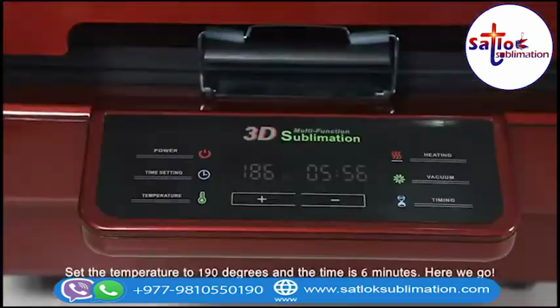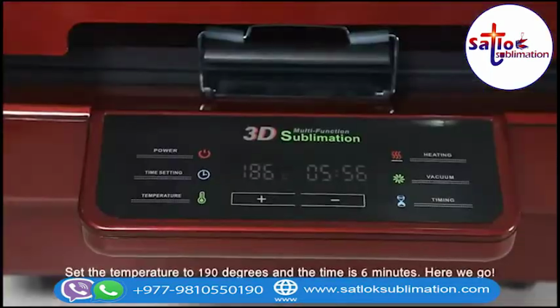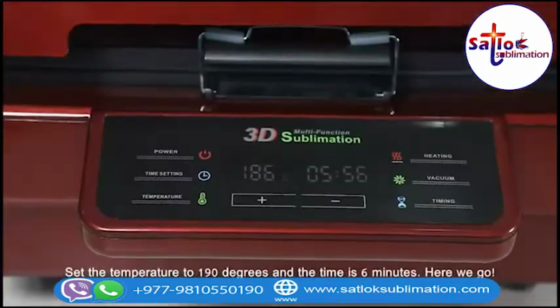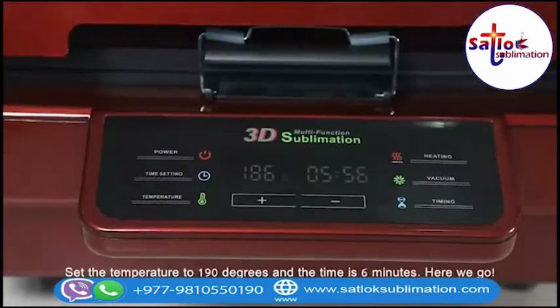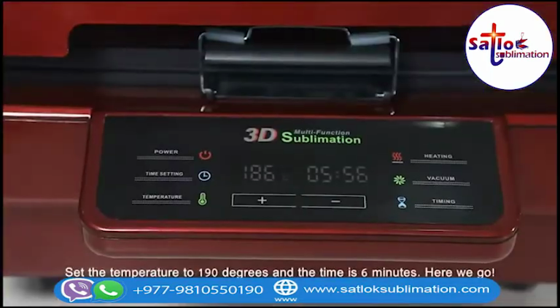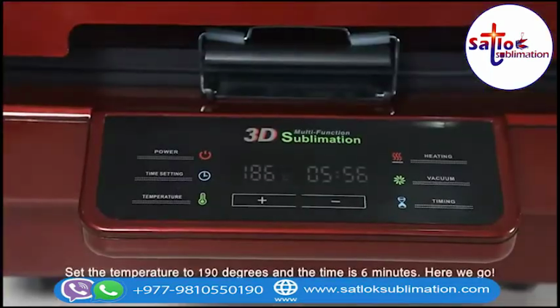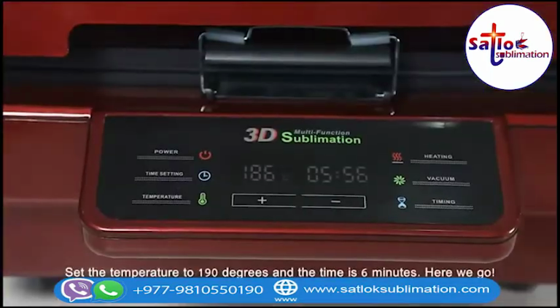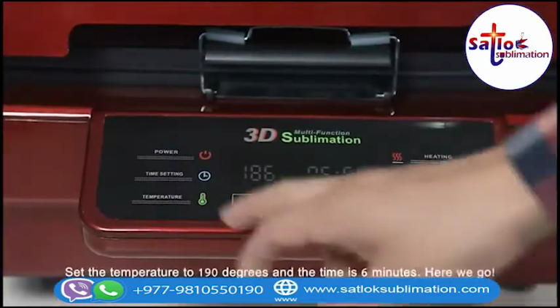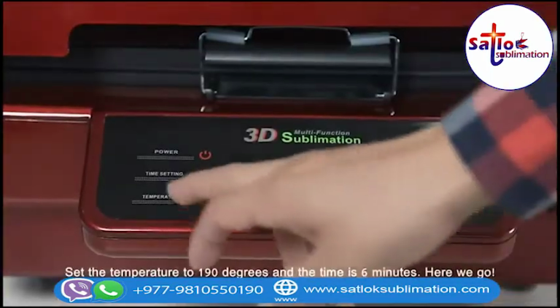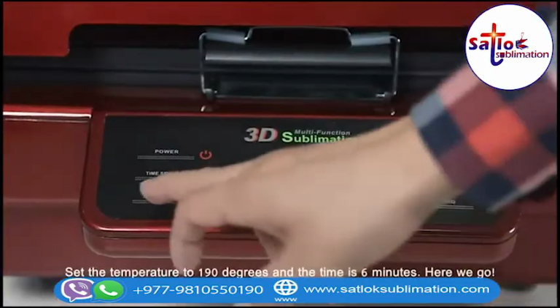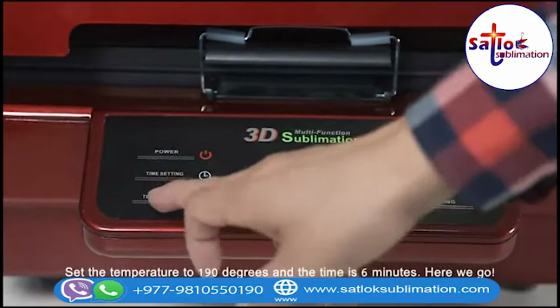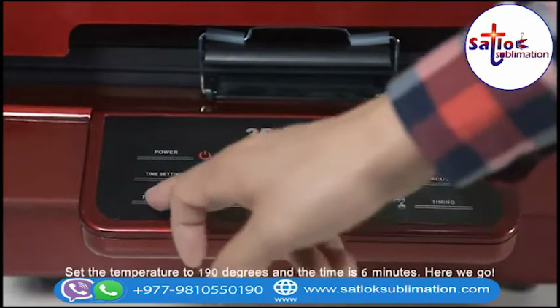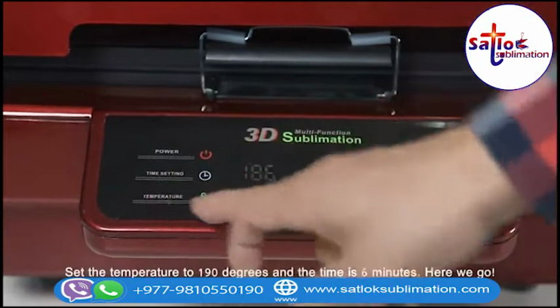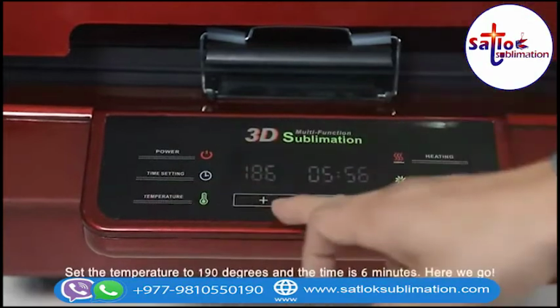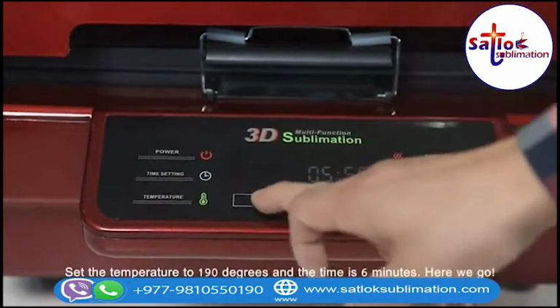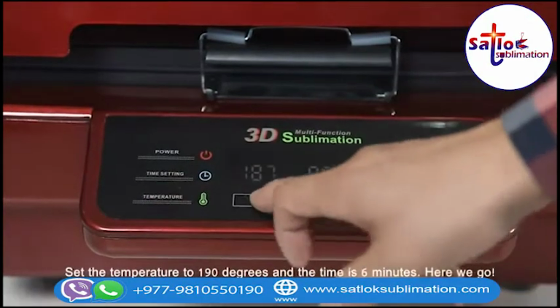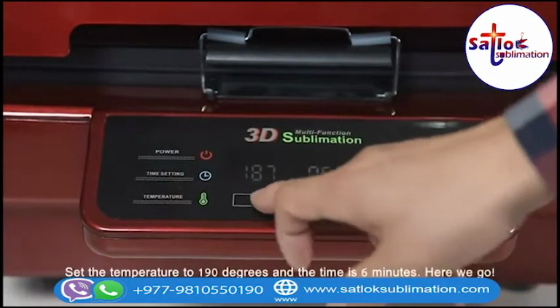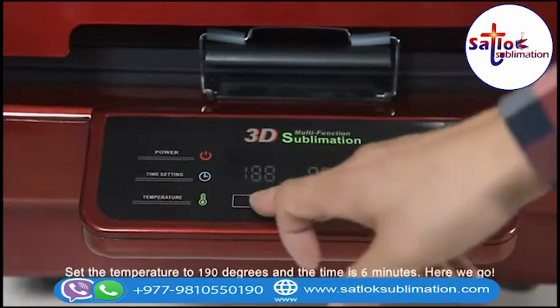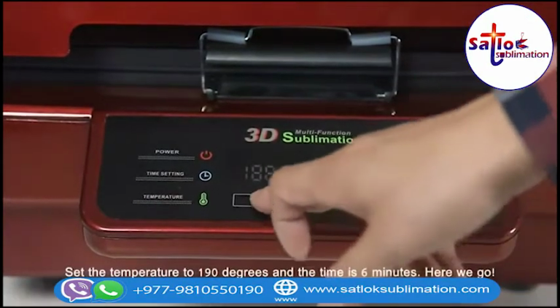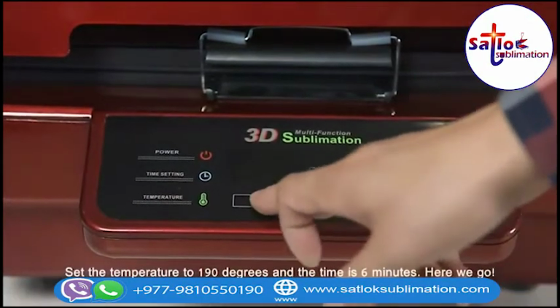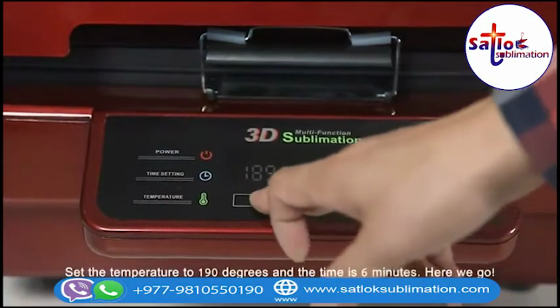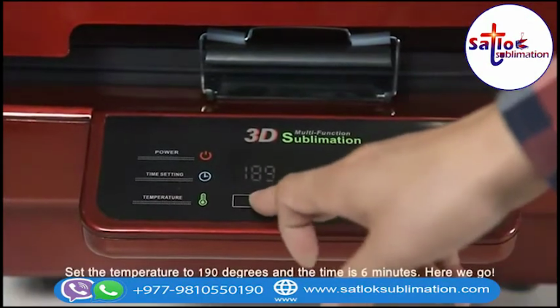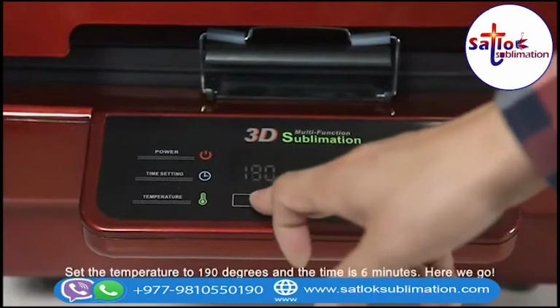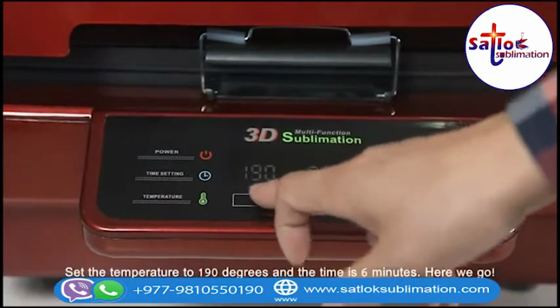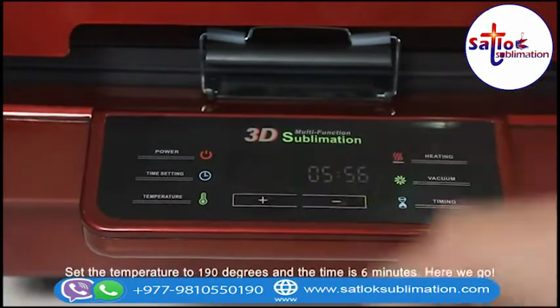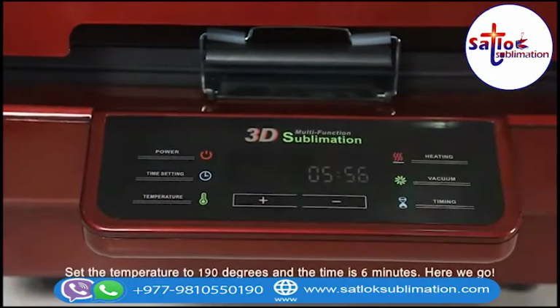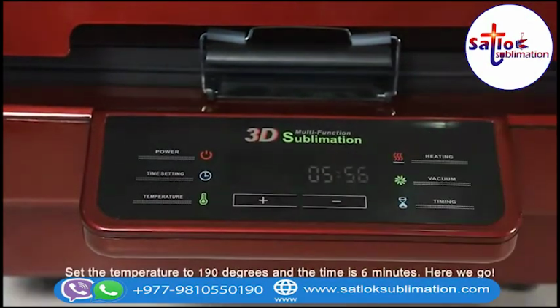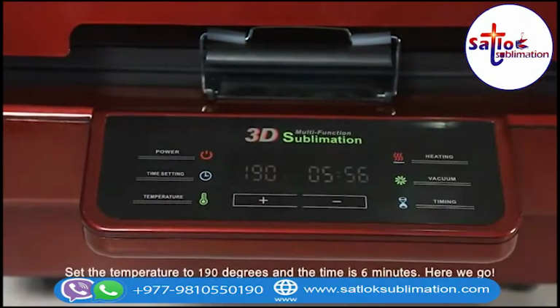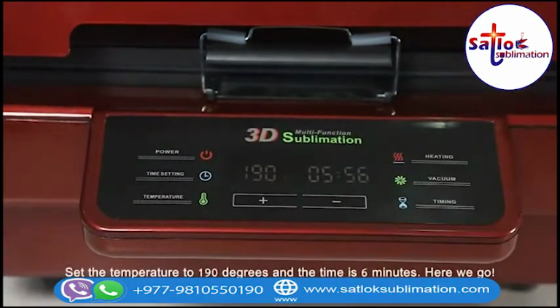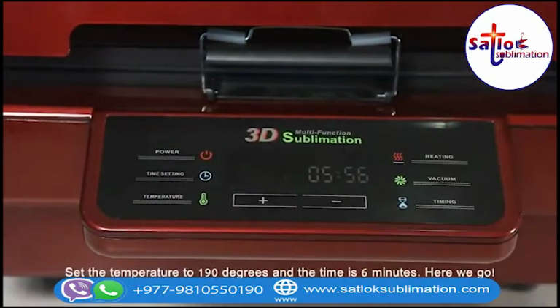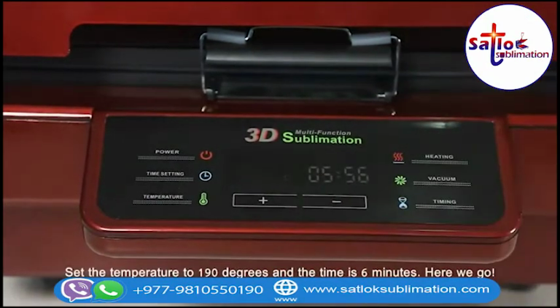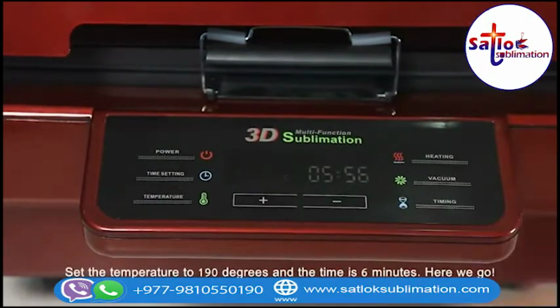And close the machine. Set the temperature to 190 degrees and the time is 6 minutes.